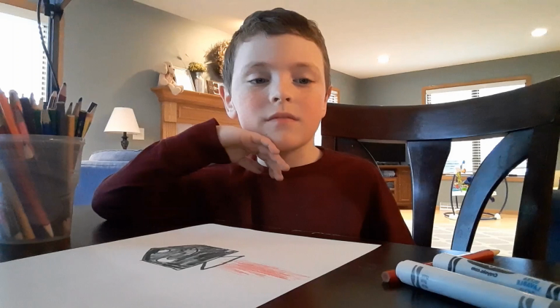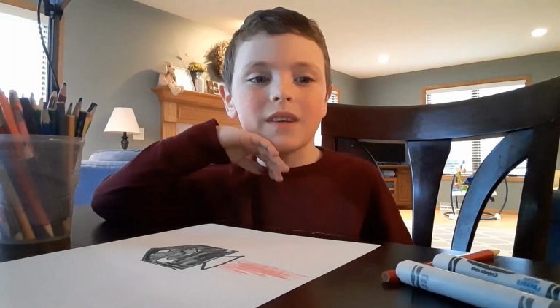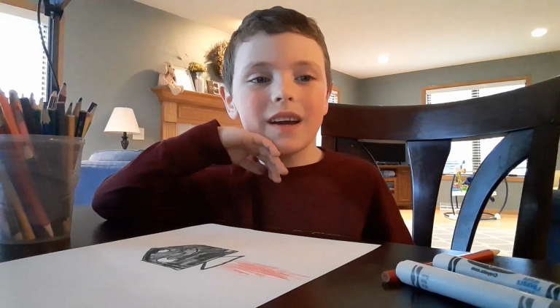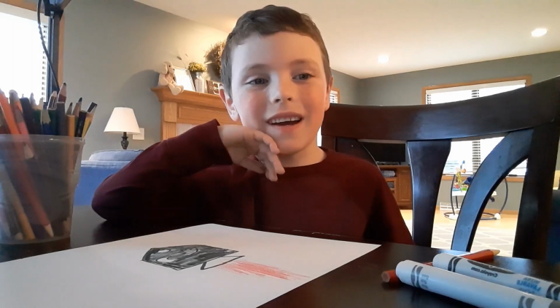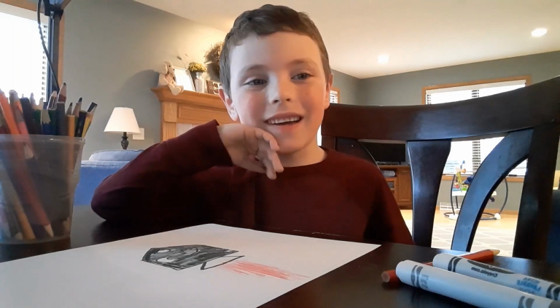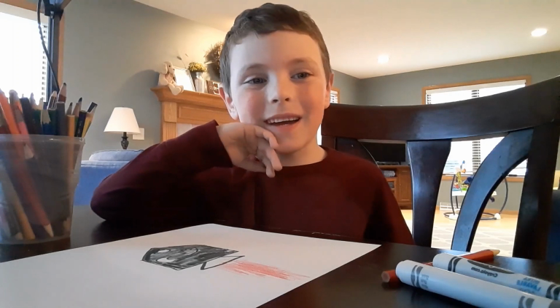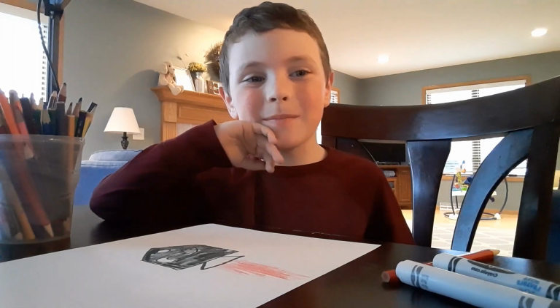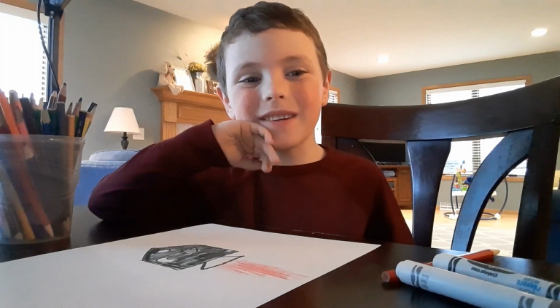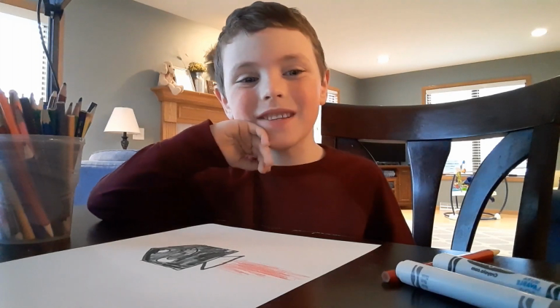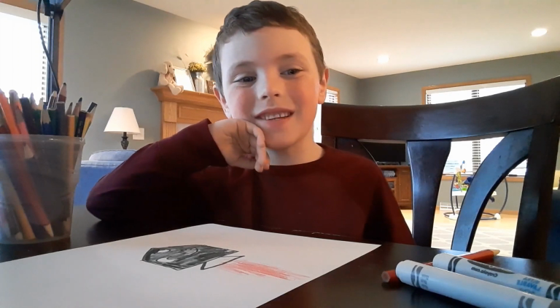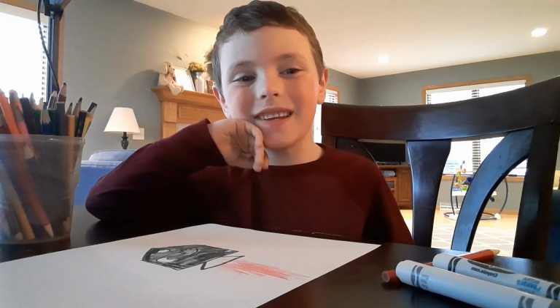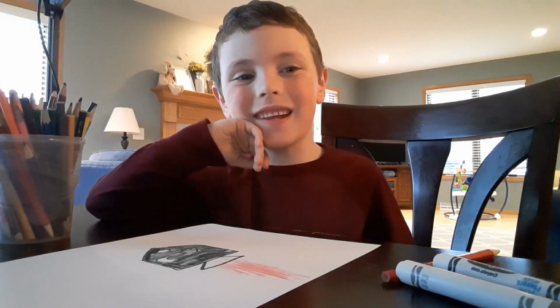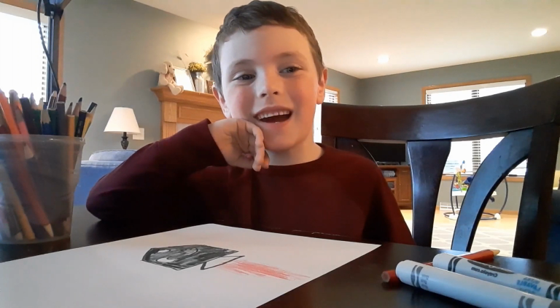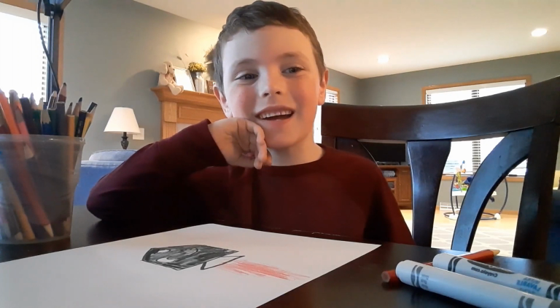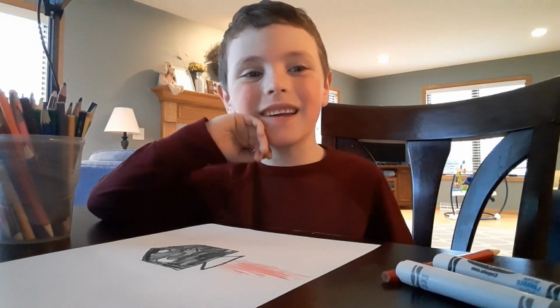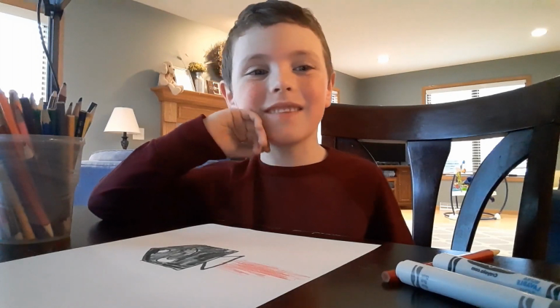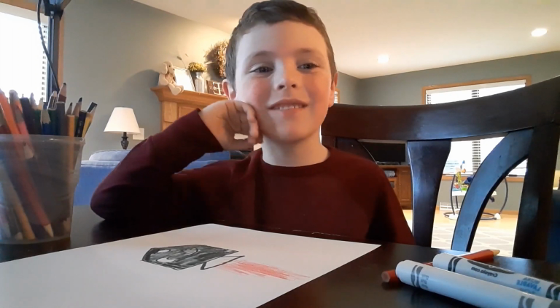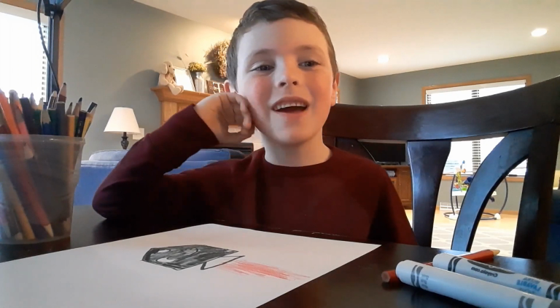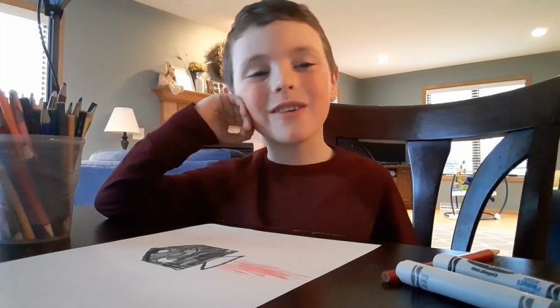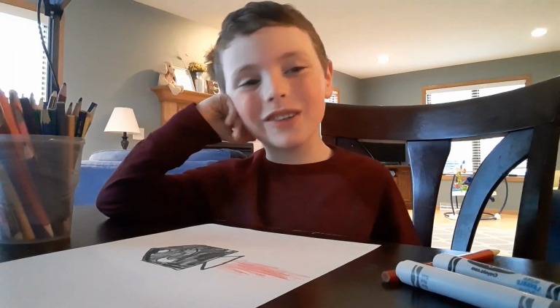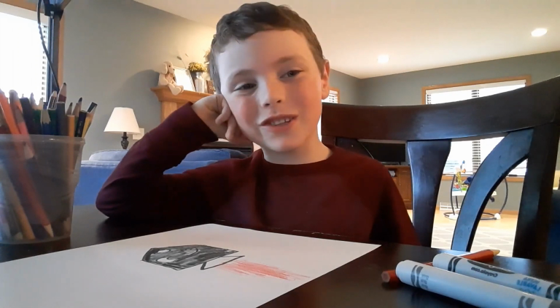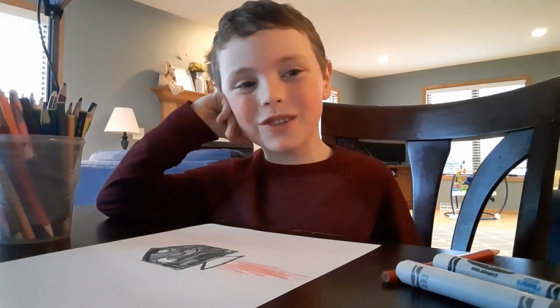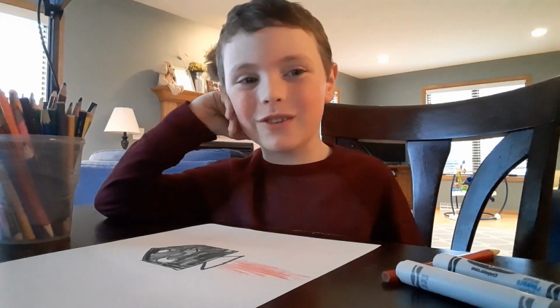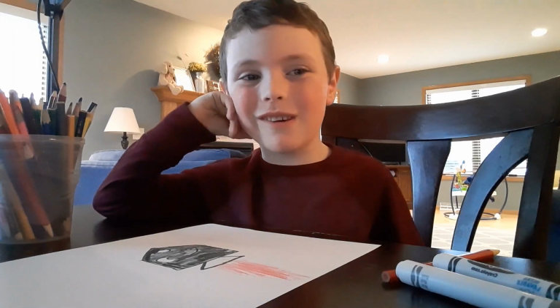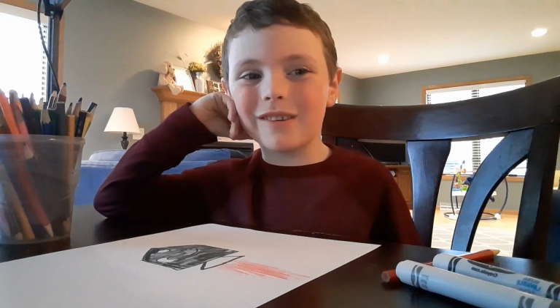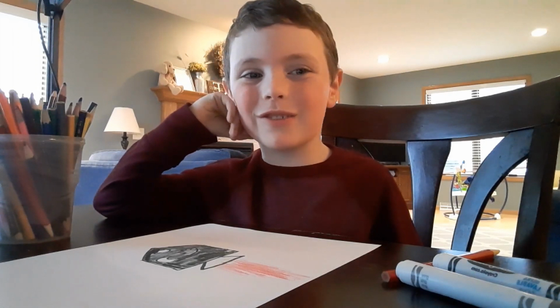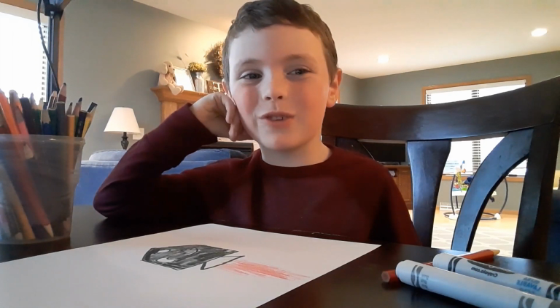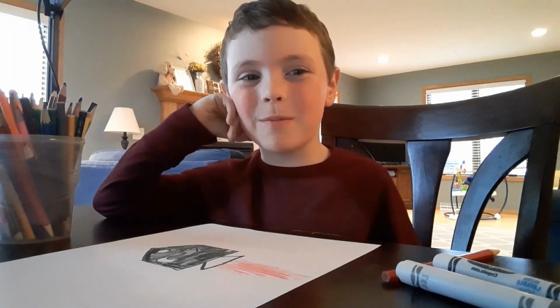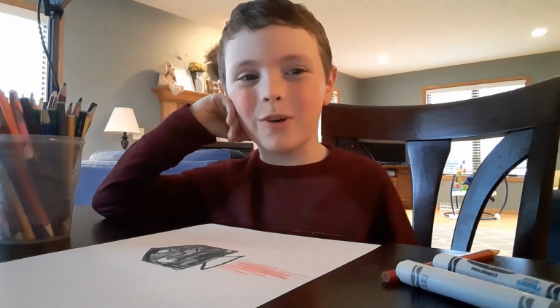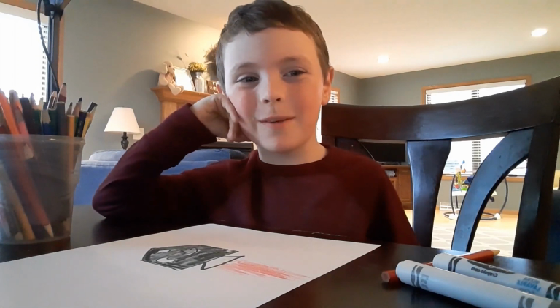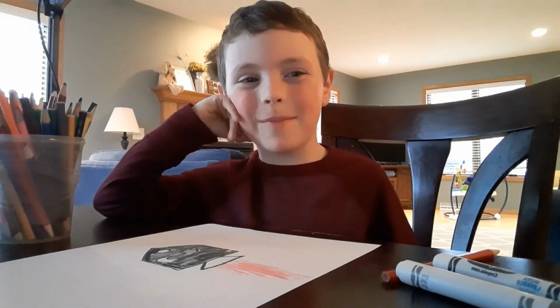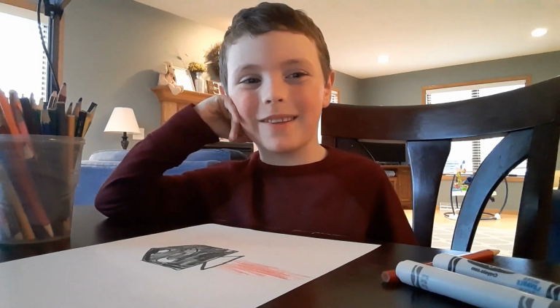Hi, I'm Brenton and I'm going to show you how to draw a bullet bell.